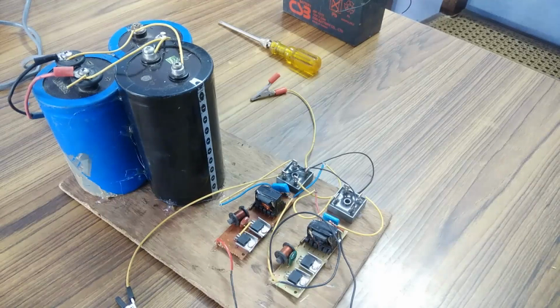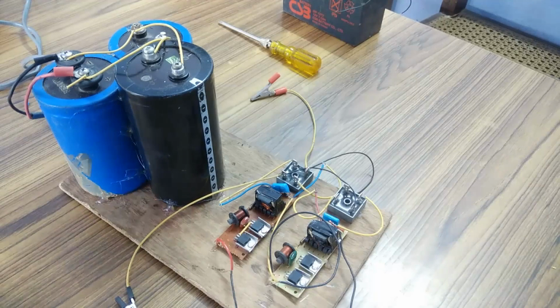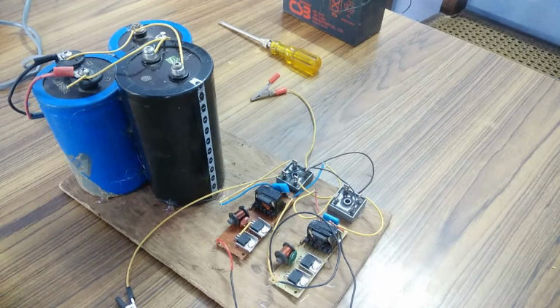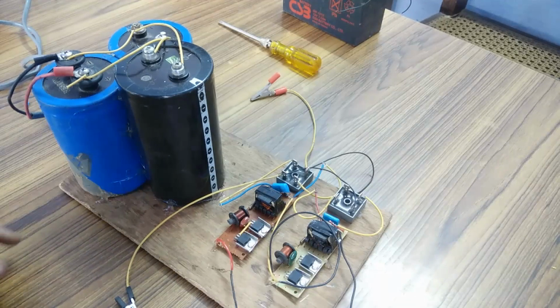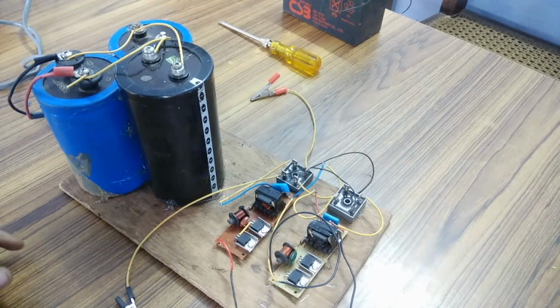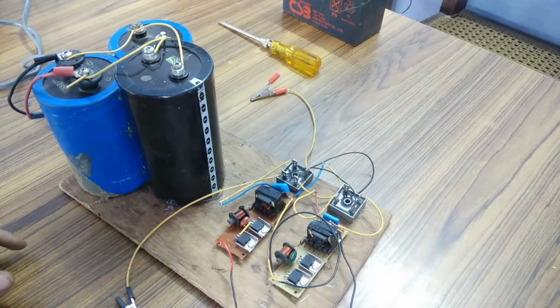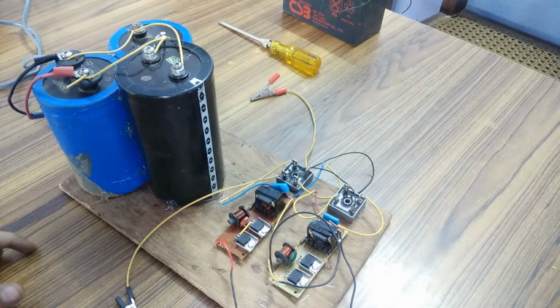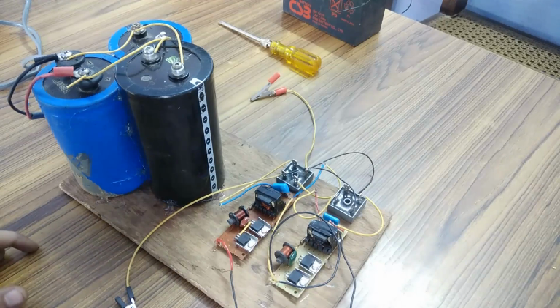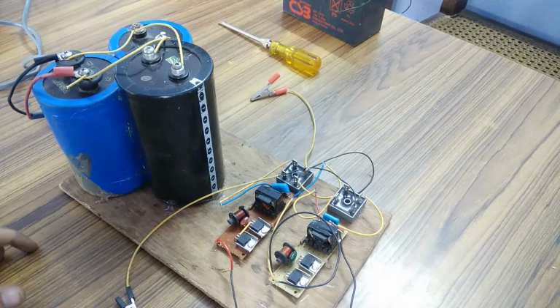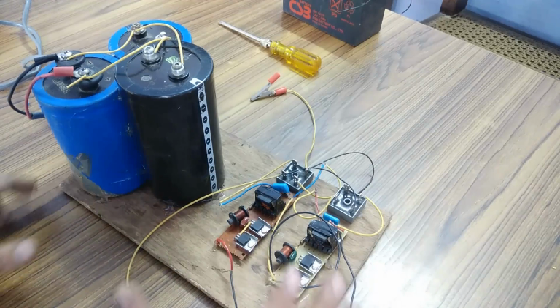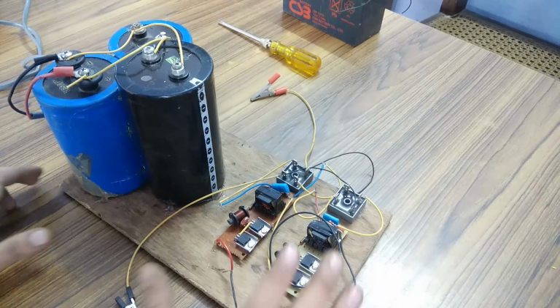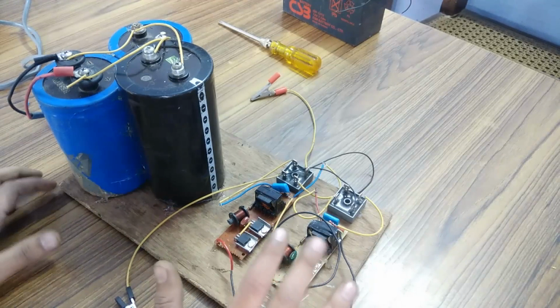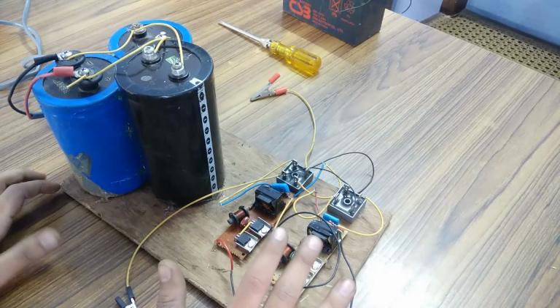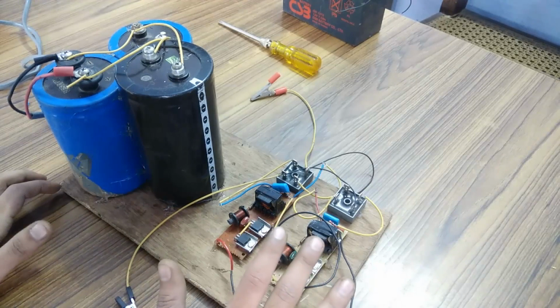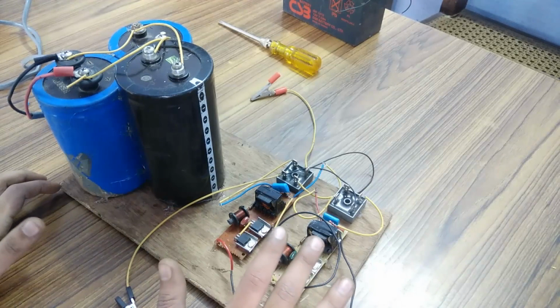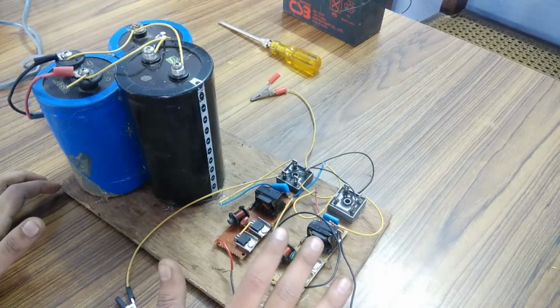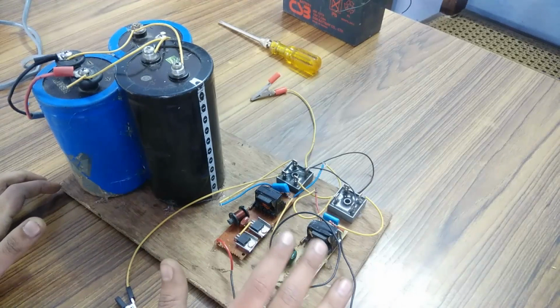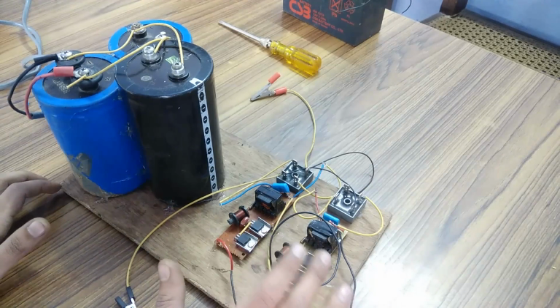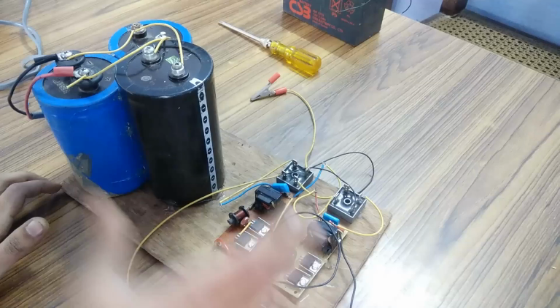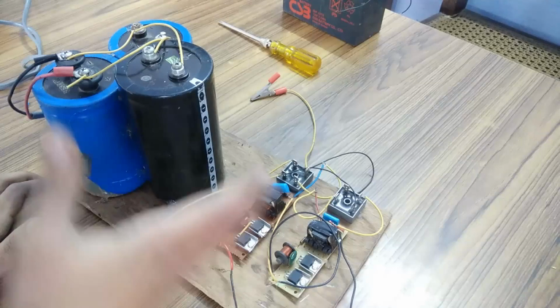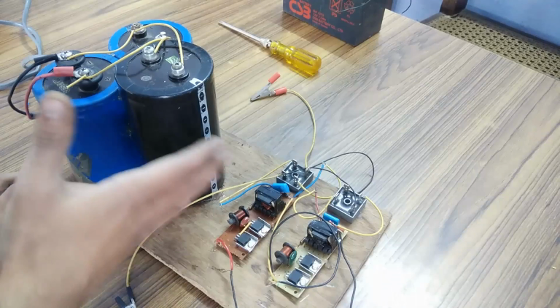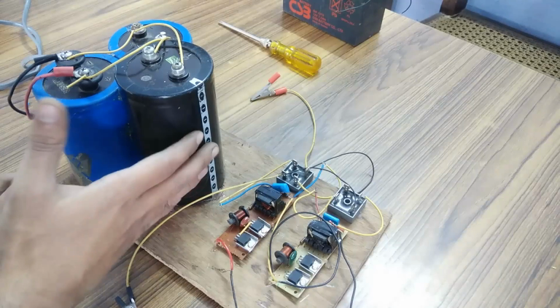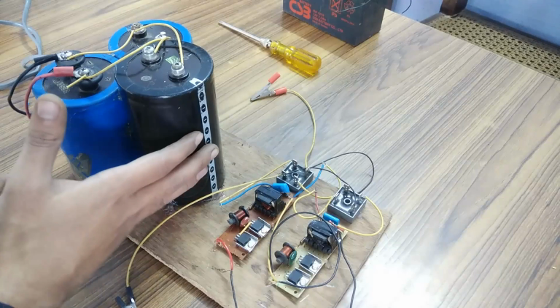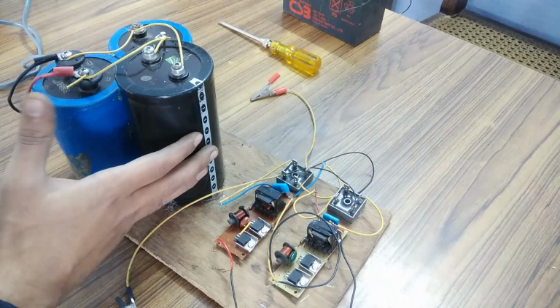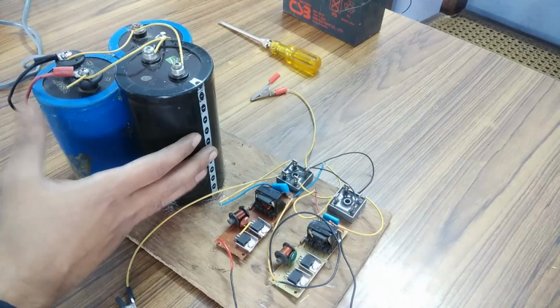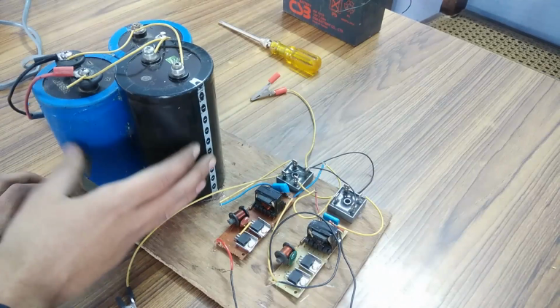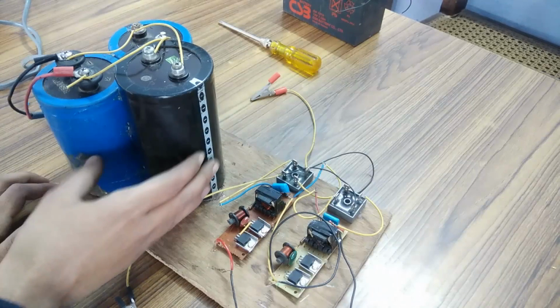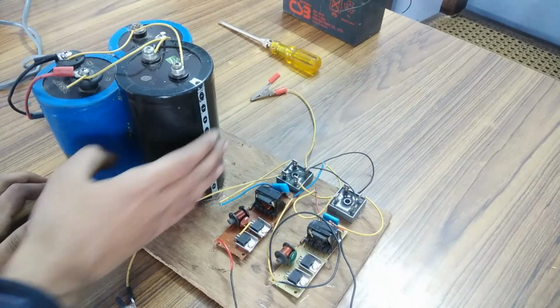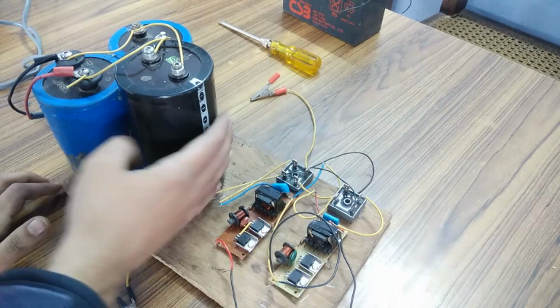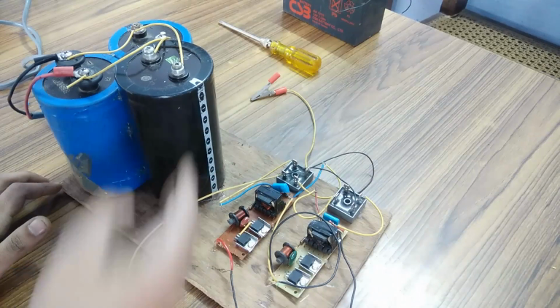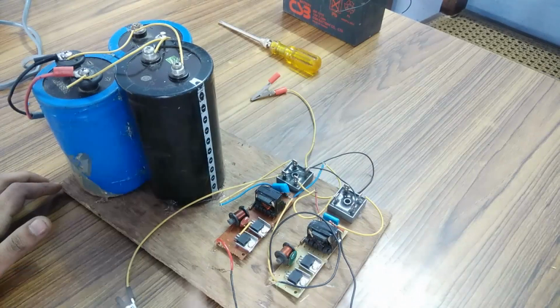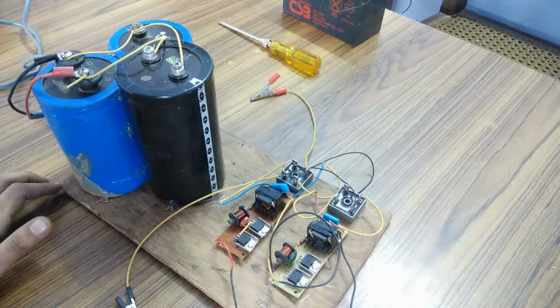Now, finally connecting the overall output to this capacitor bank.